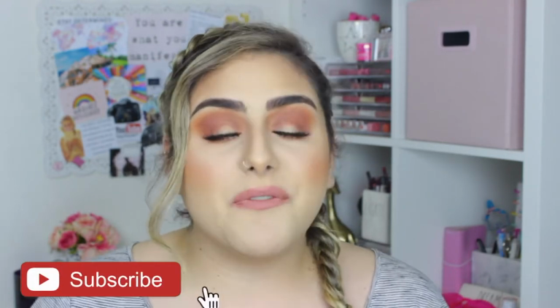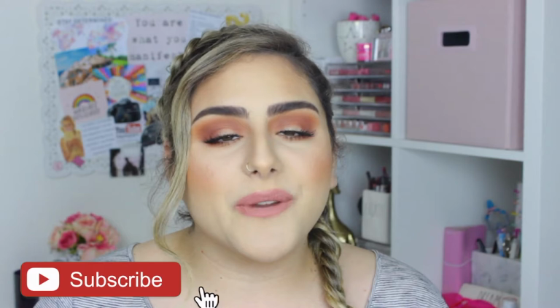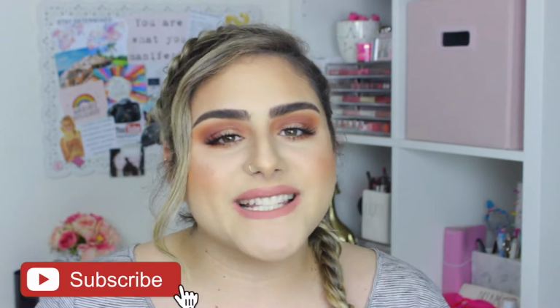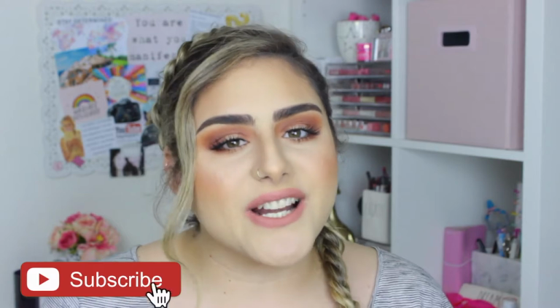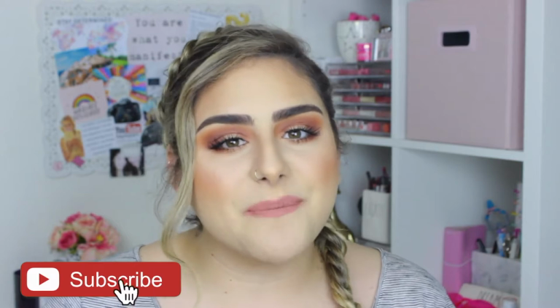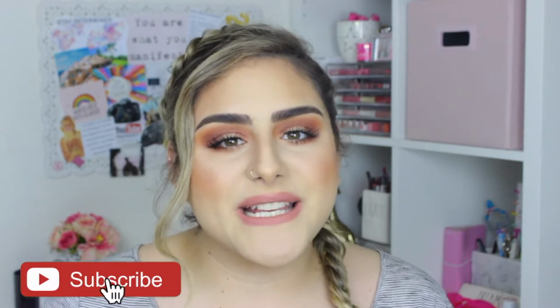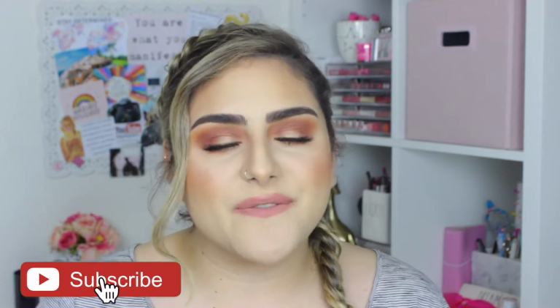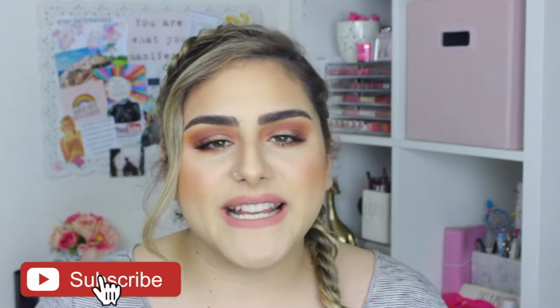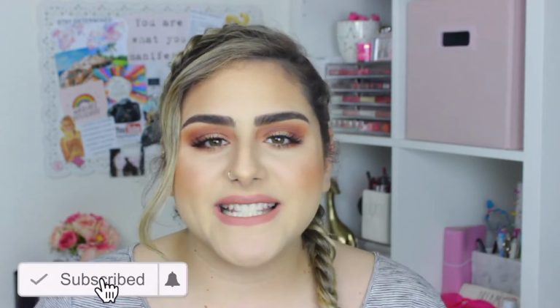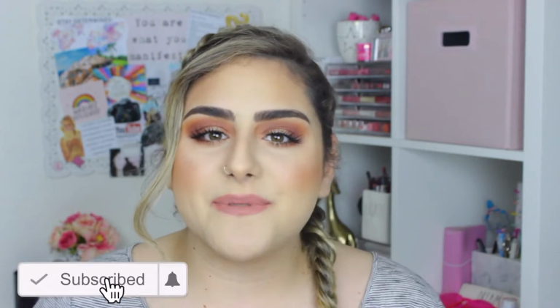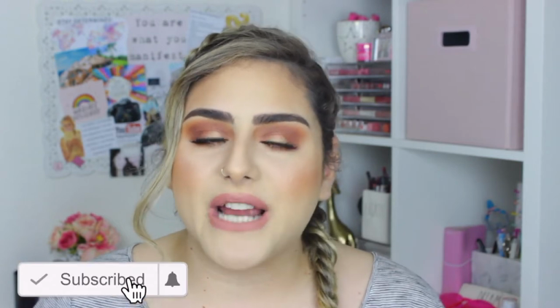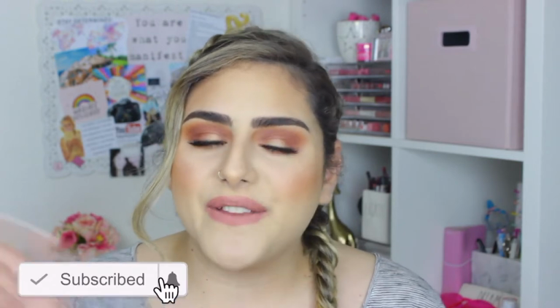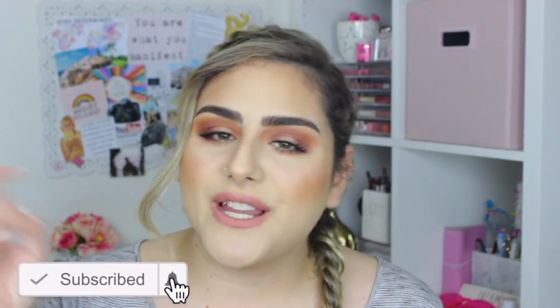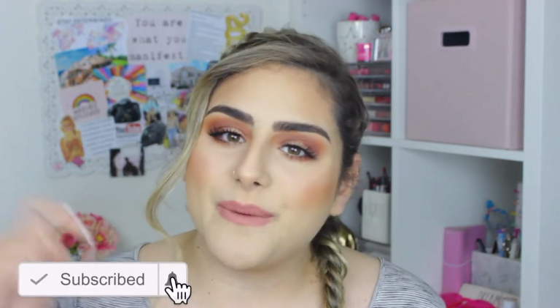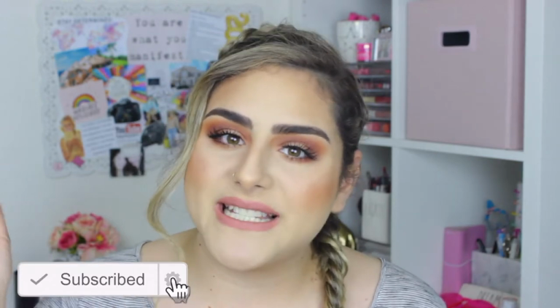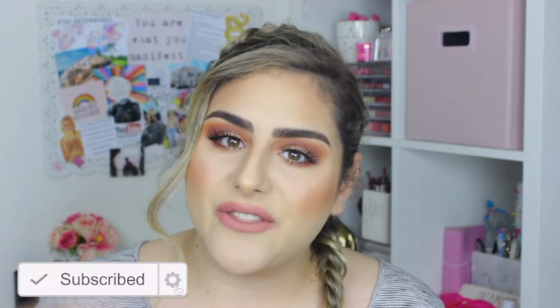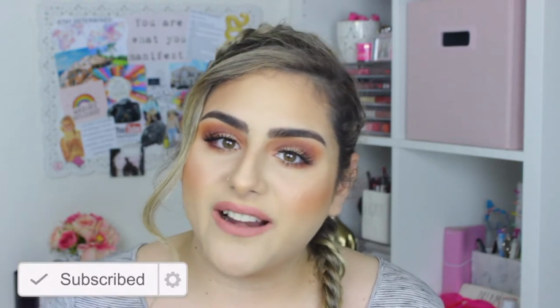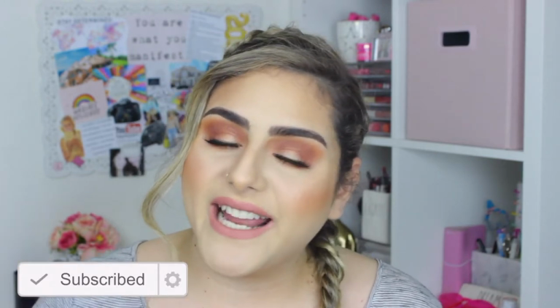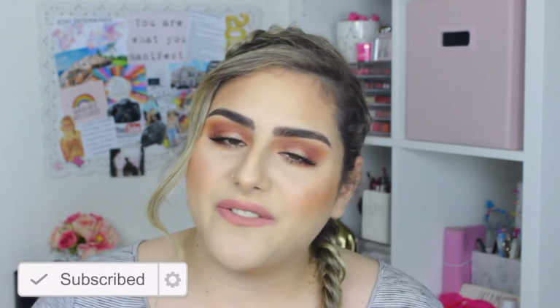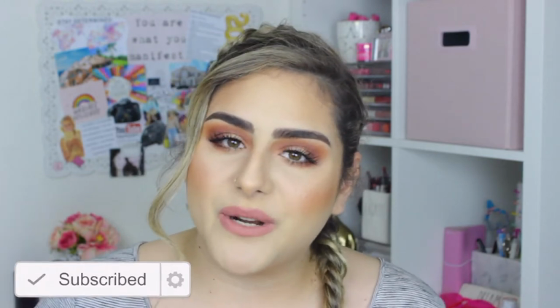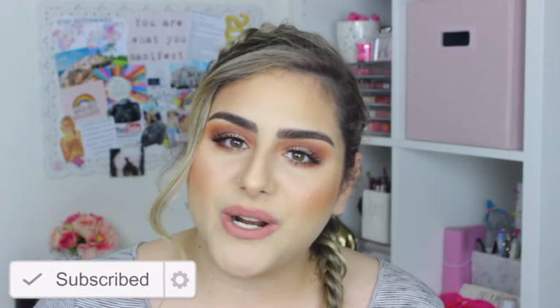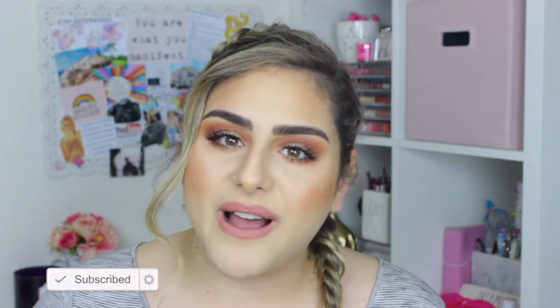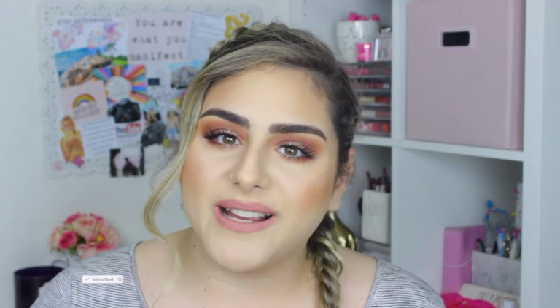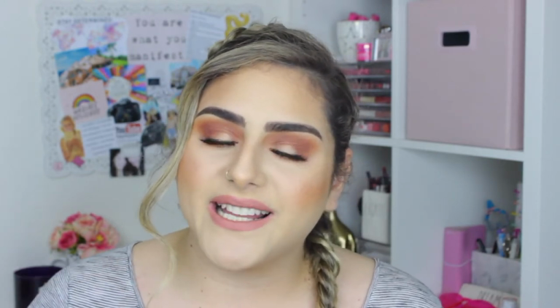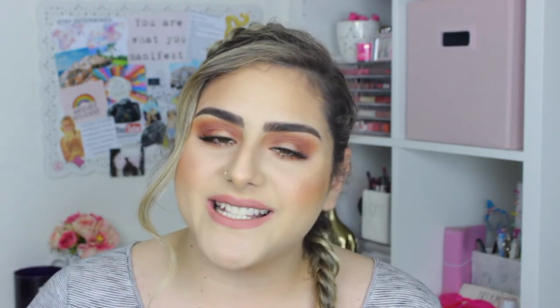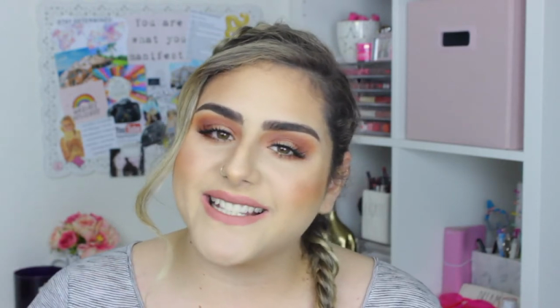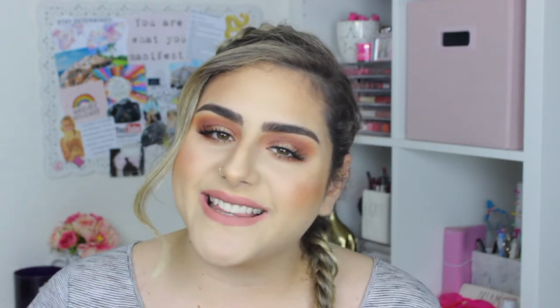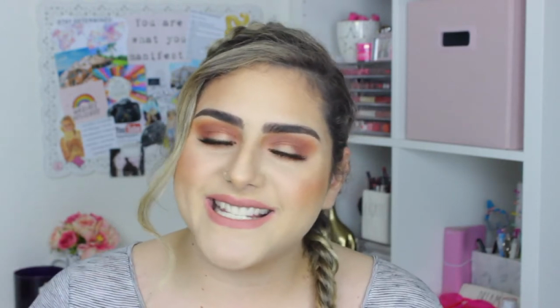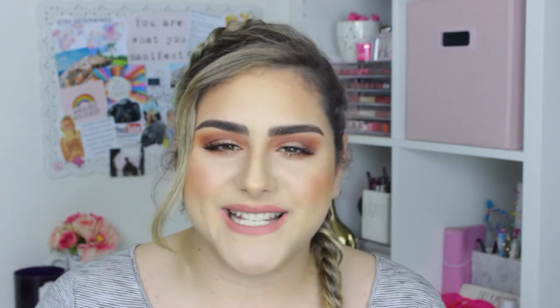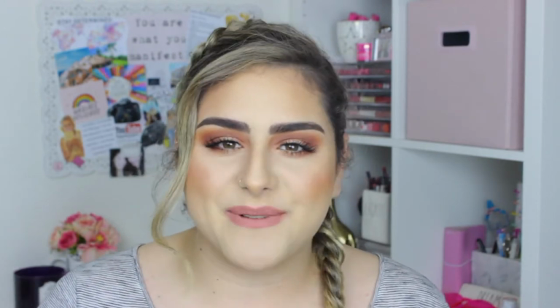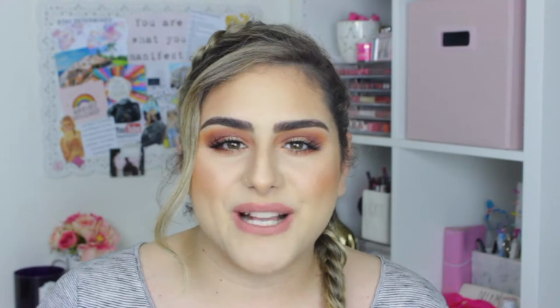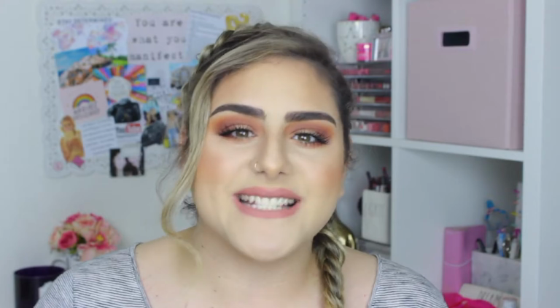Before we get started, please don't forget to subscribe and hit that like button down there. And if you want to know how I got this look, then just keep on watching.